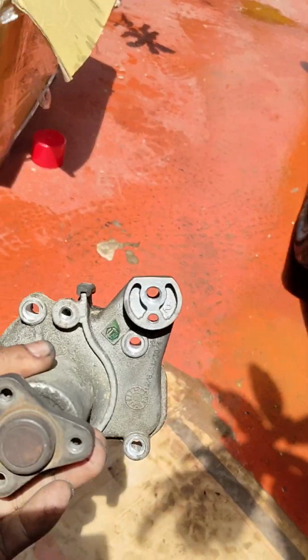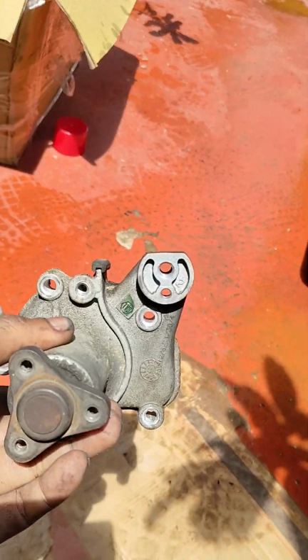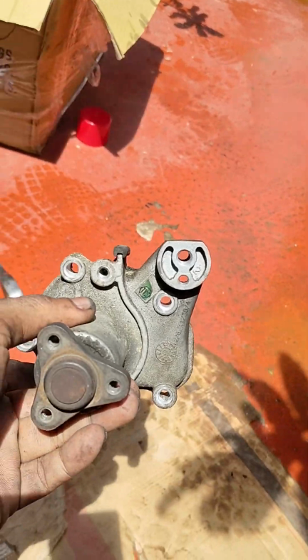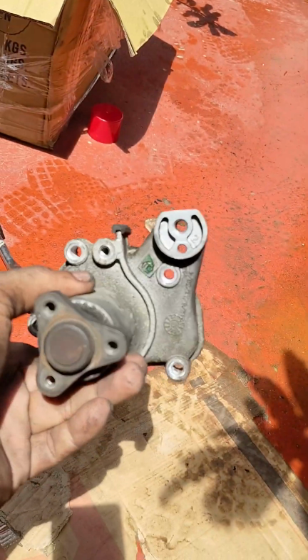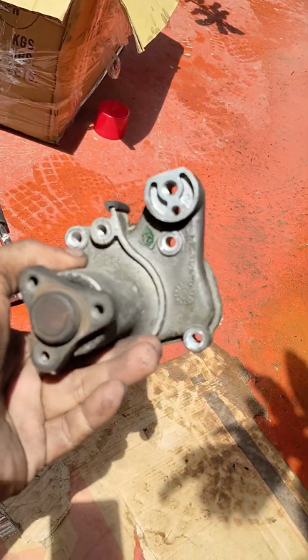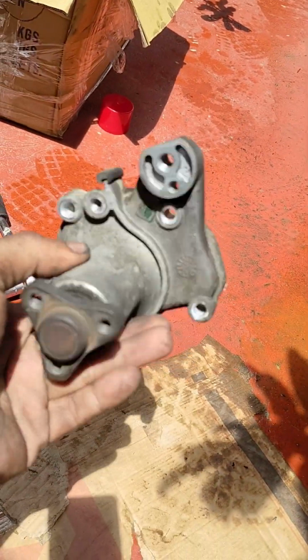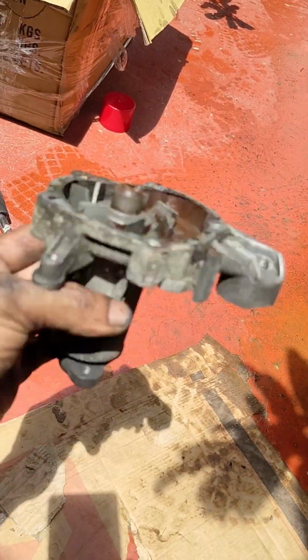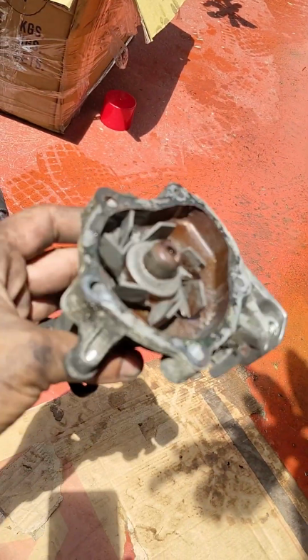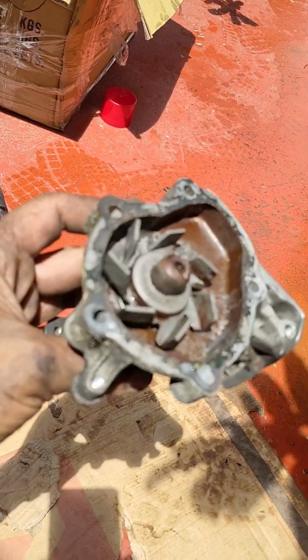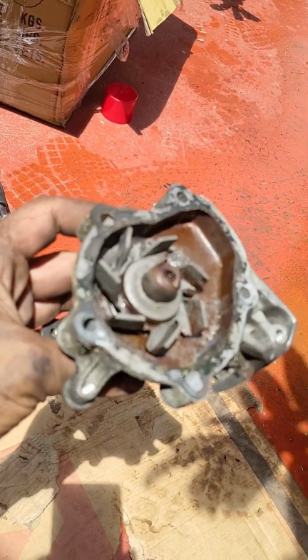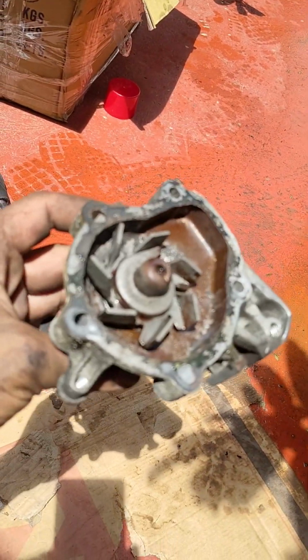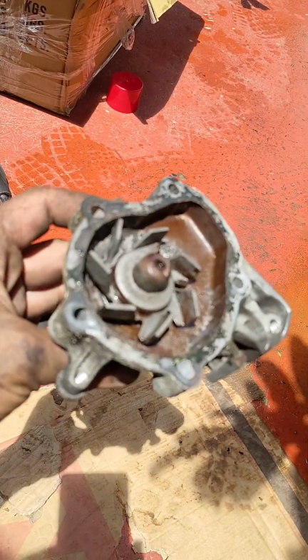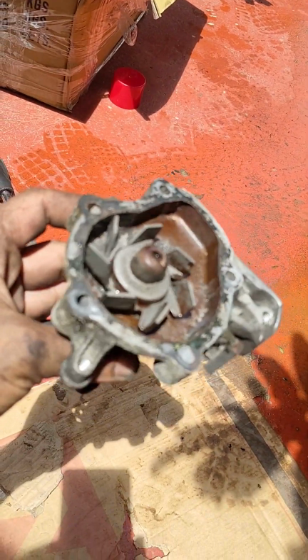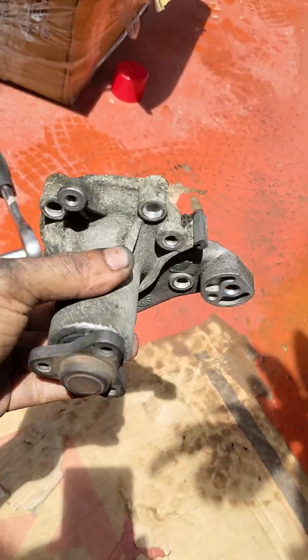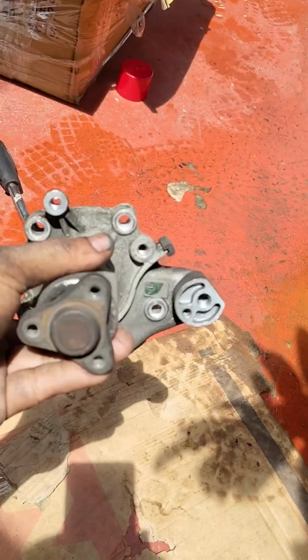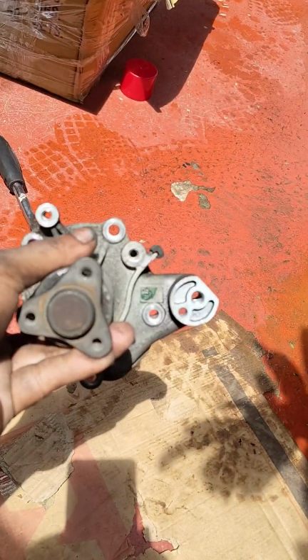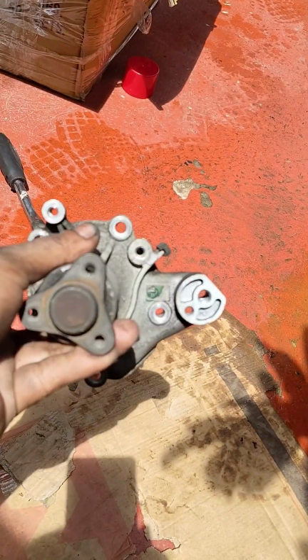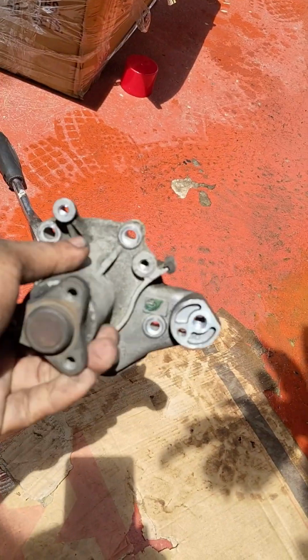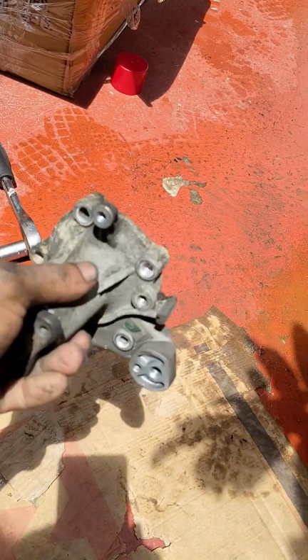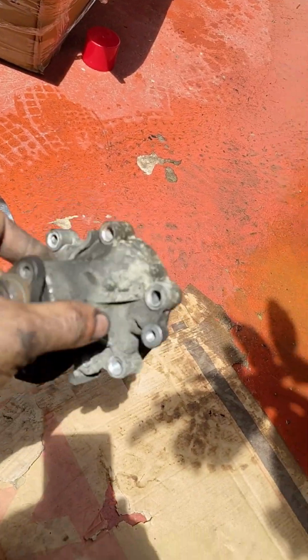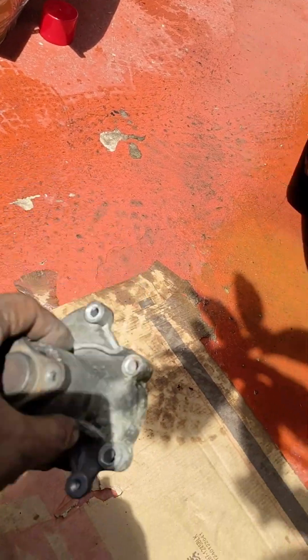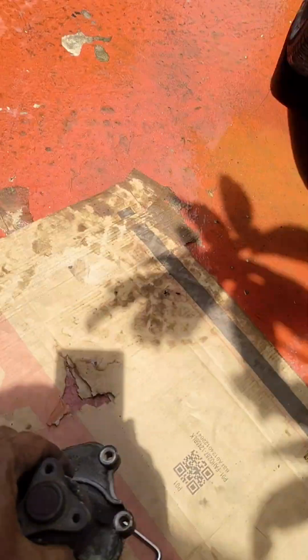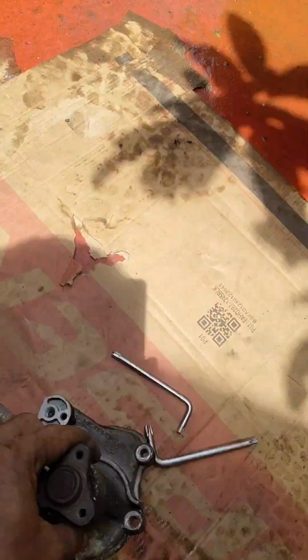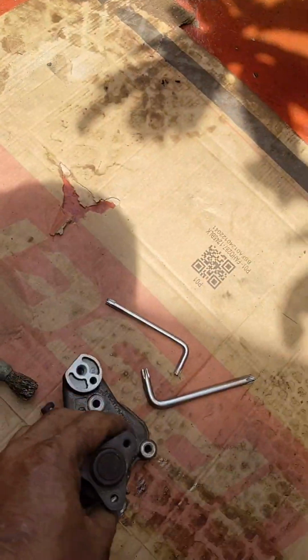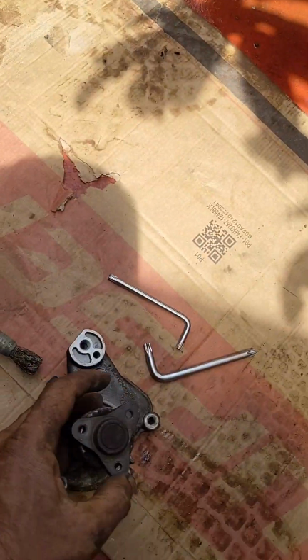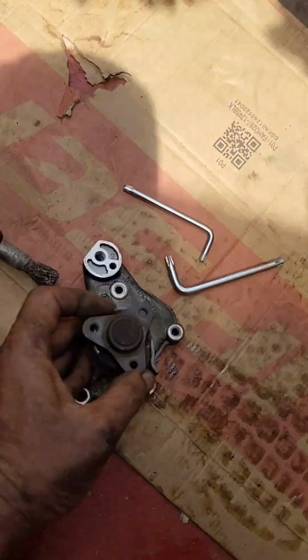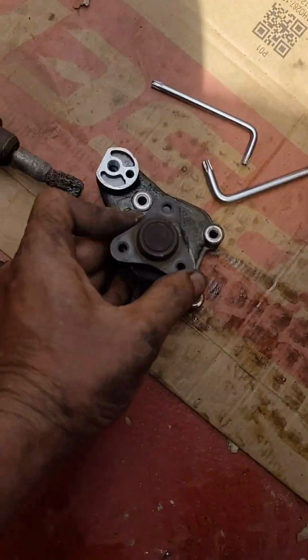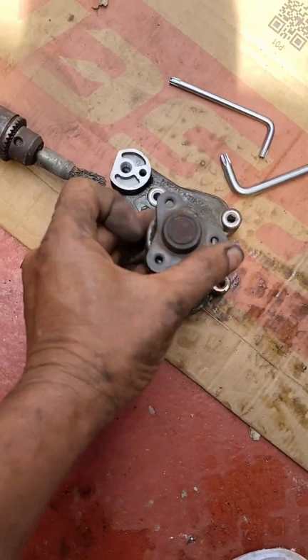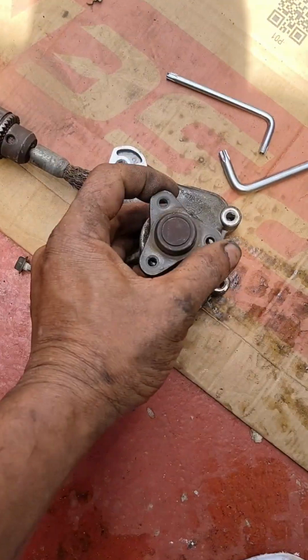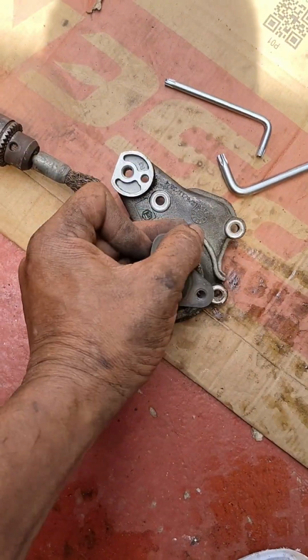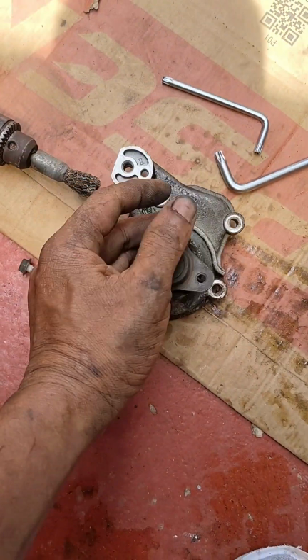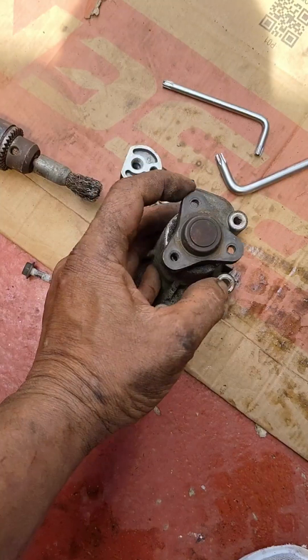Ayan yung water pump nyo. Maingay na rin kasi, kaya pinalitan ko.